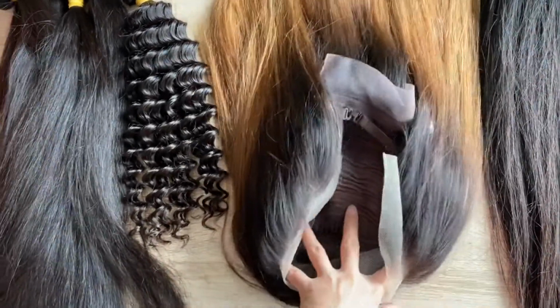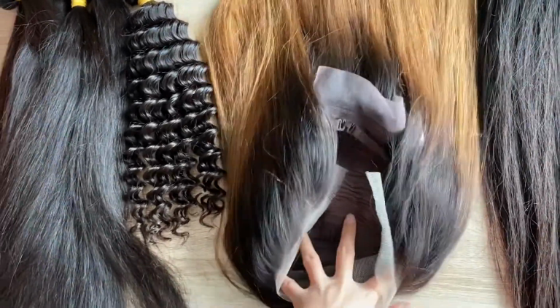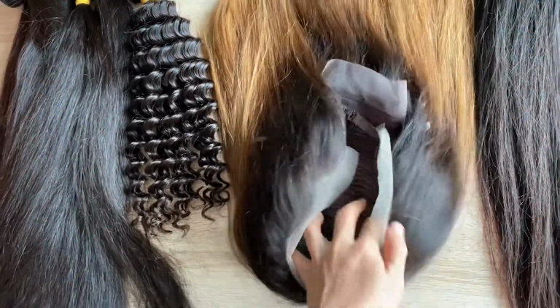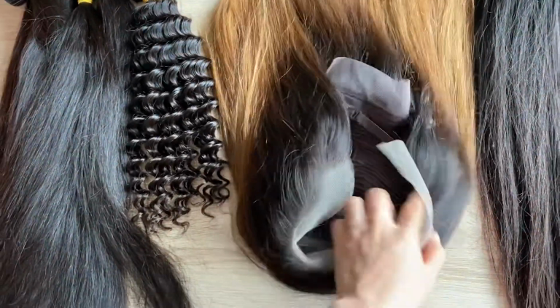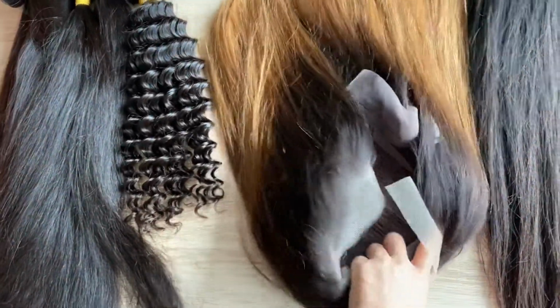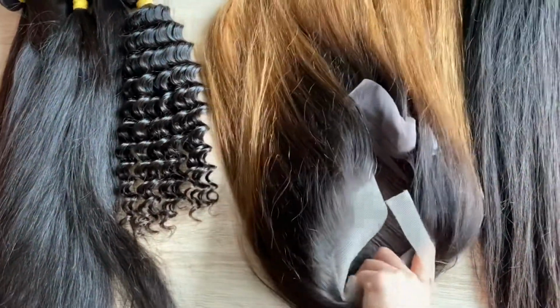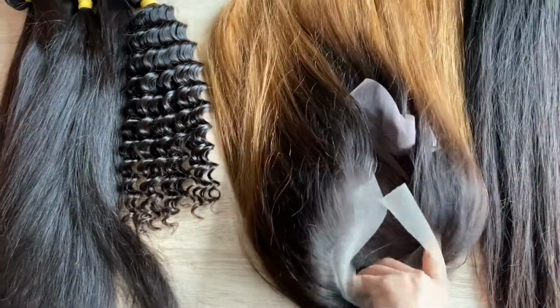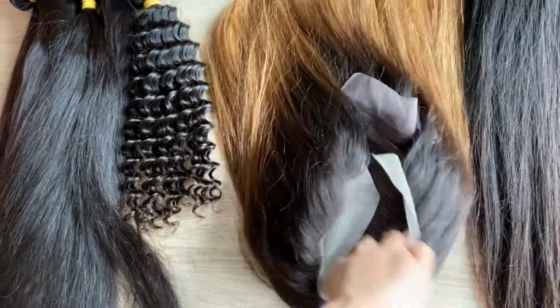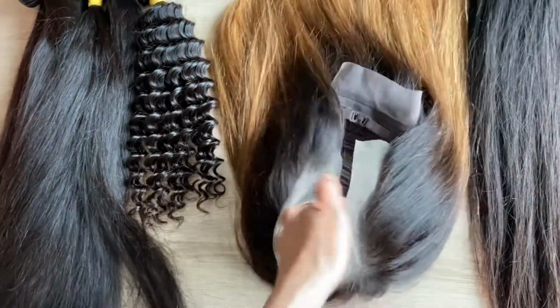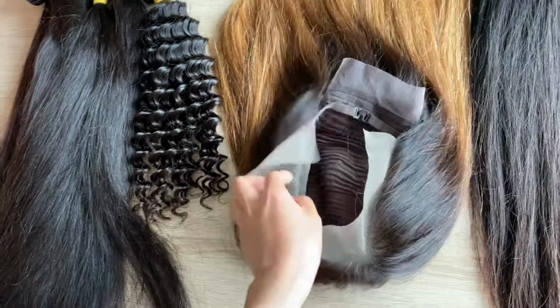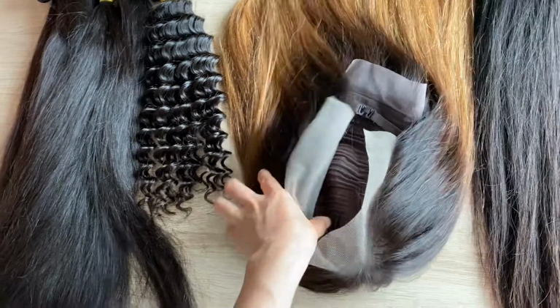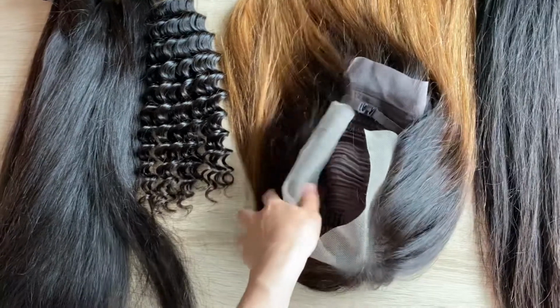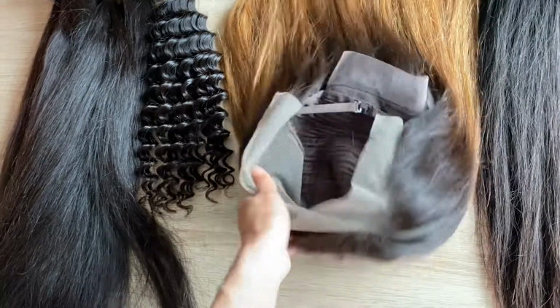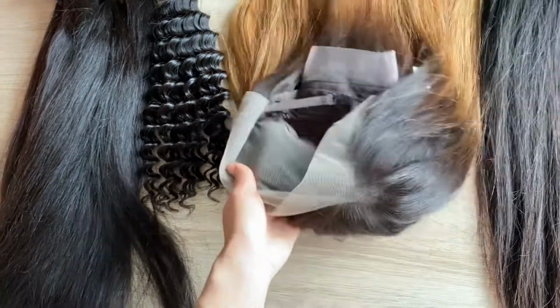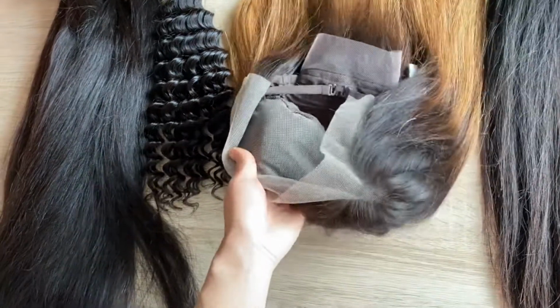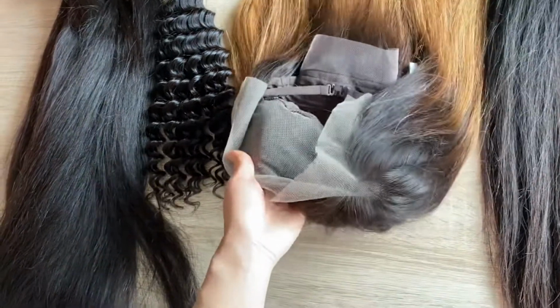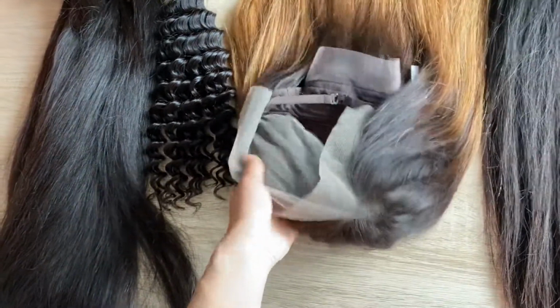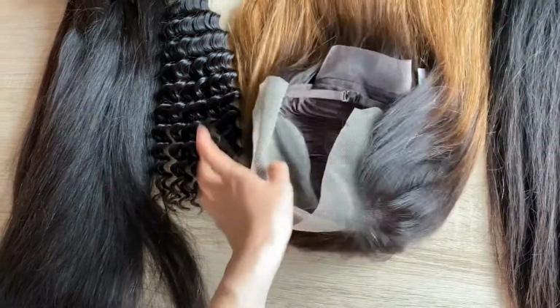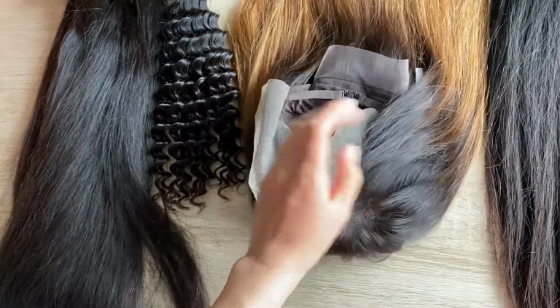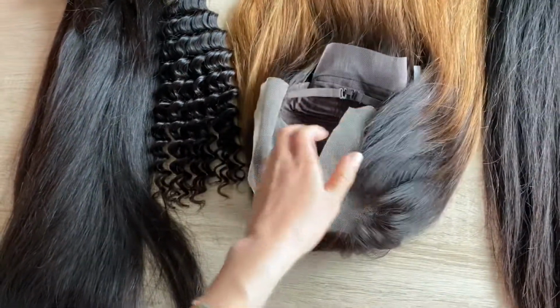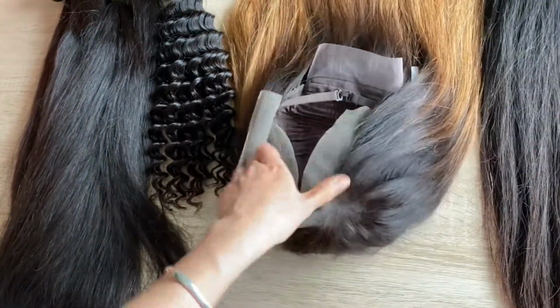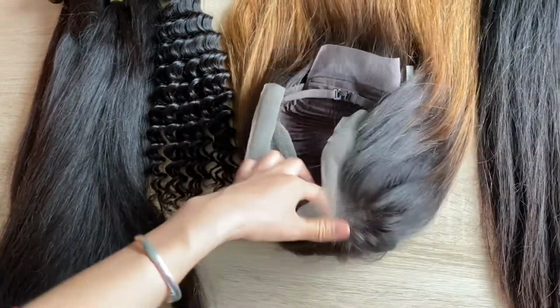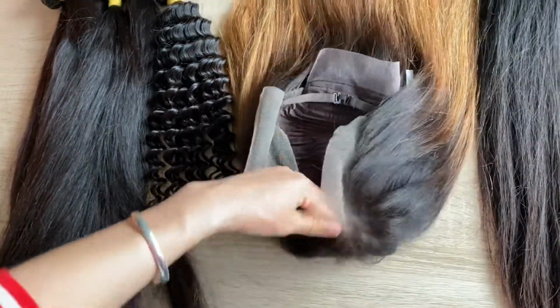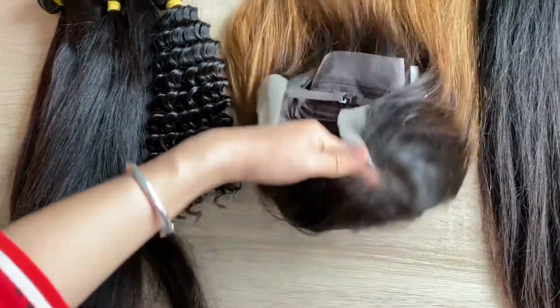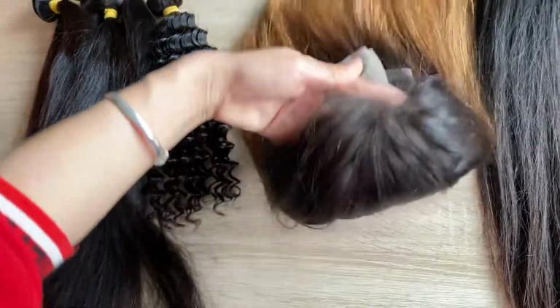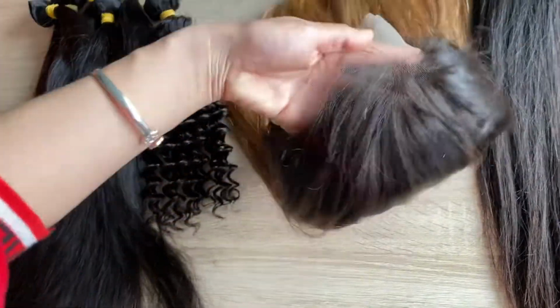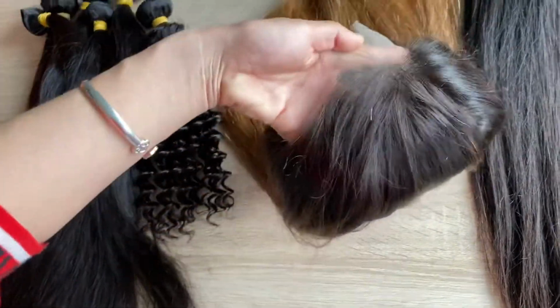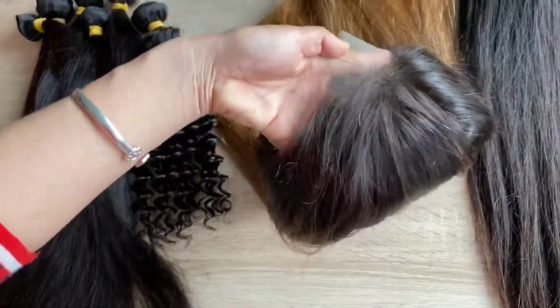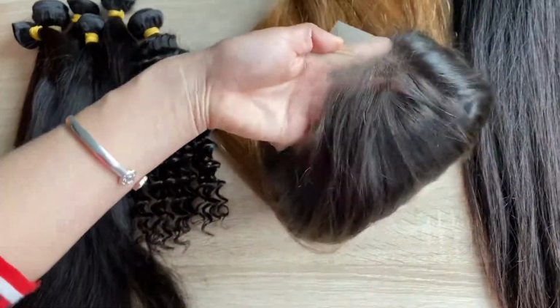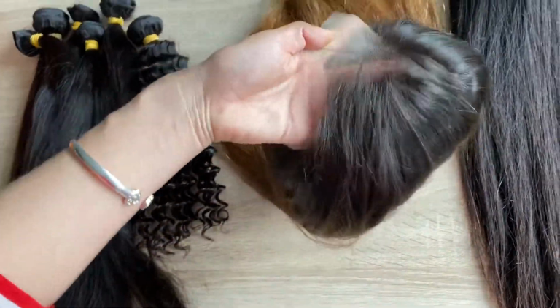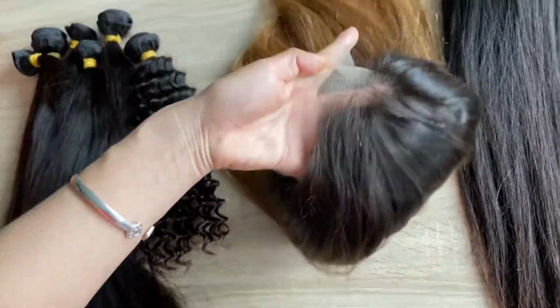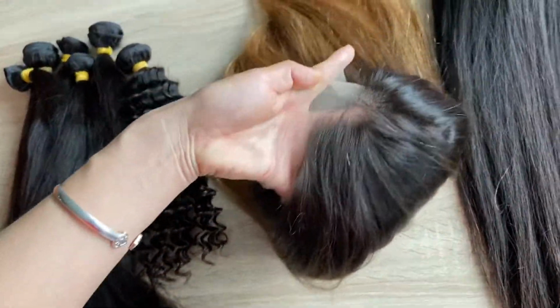This one is the 13 by 6 lace frontal wig. The lace is the transparent lace.